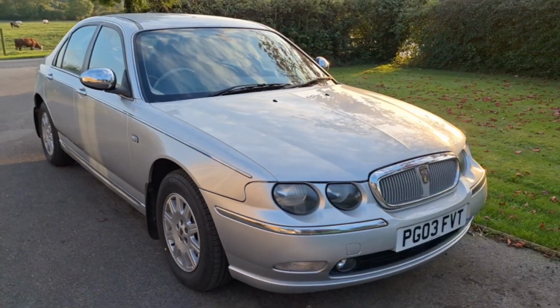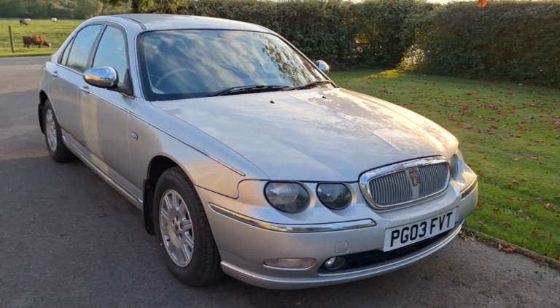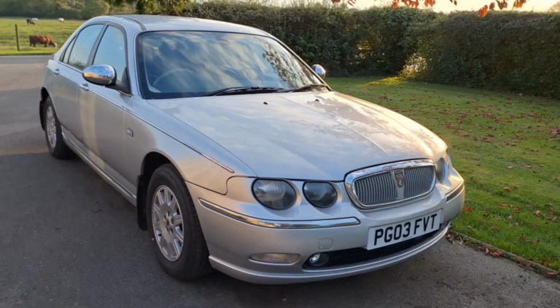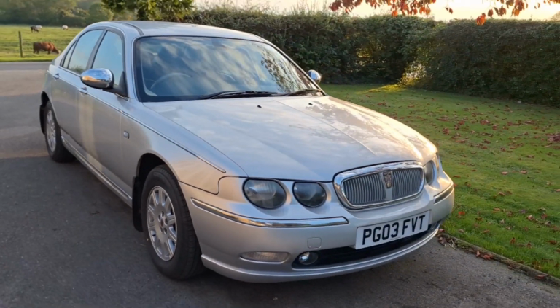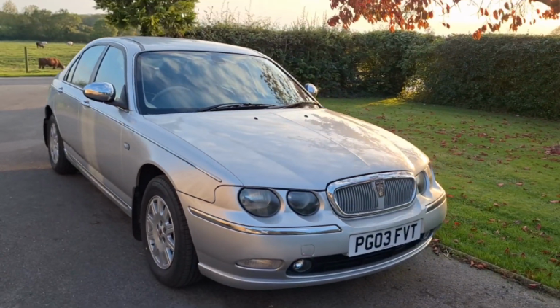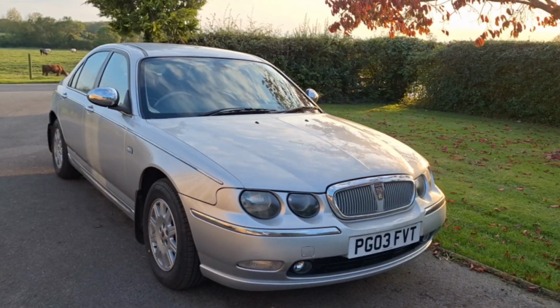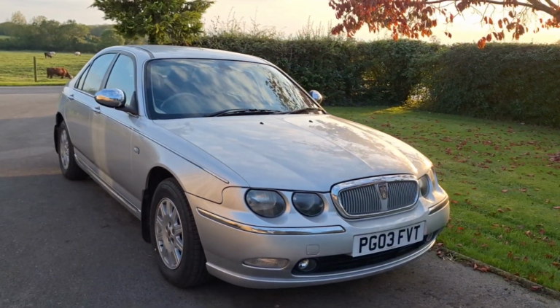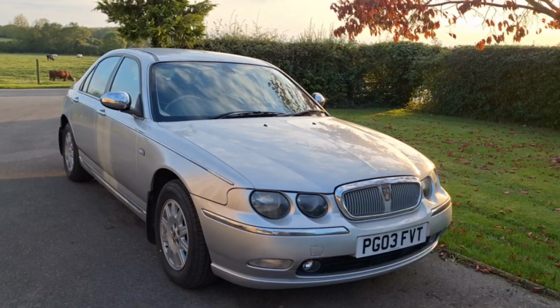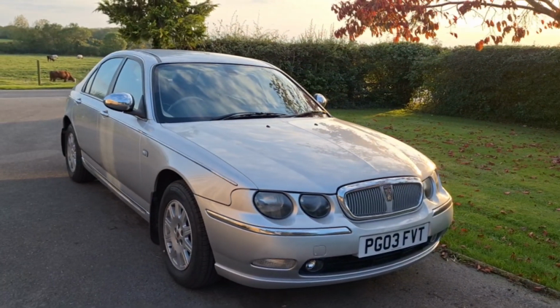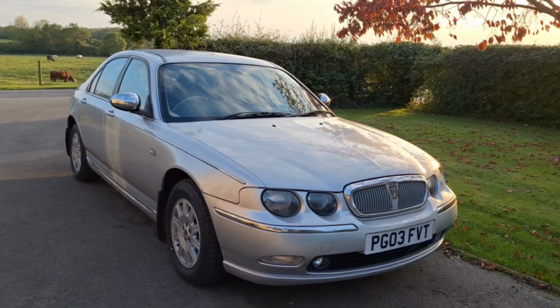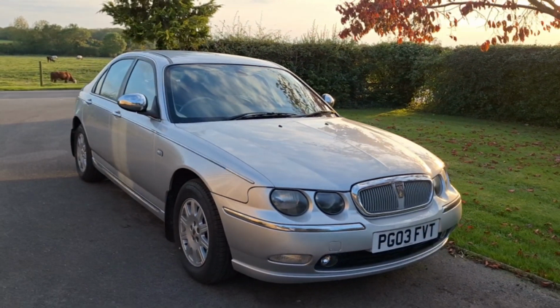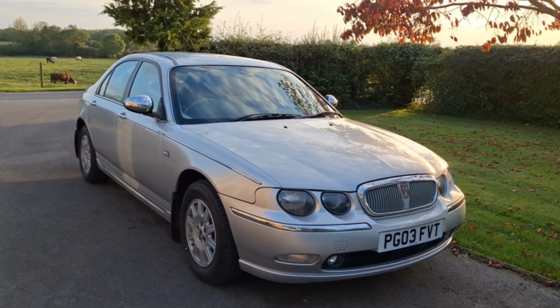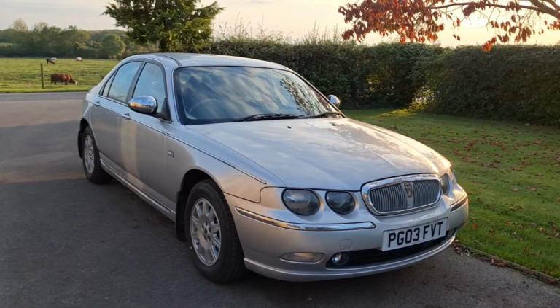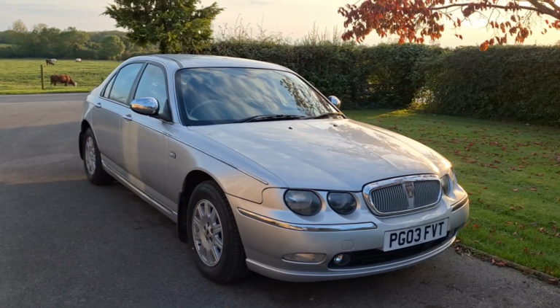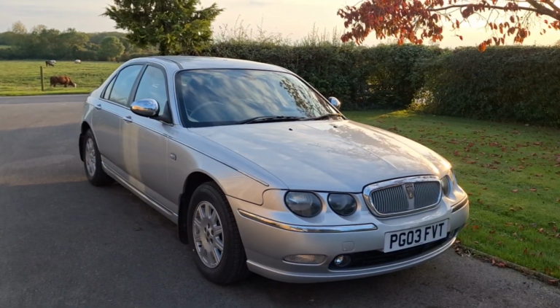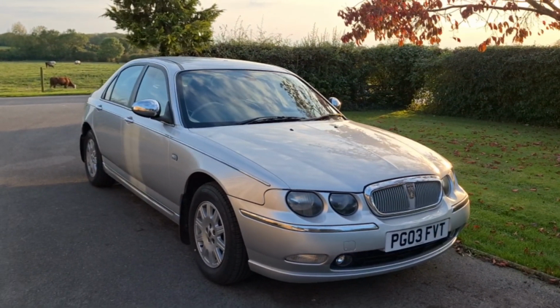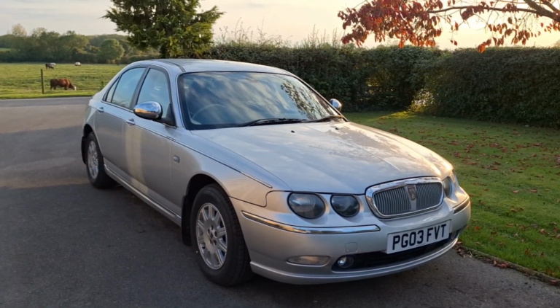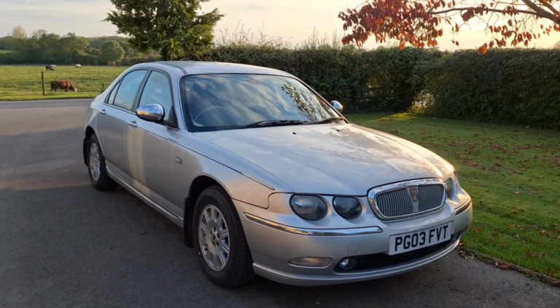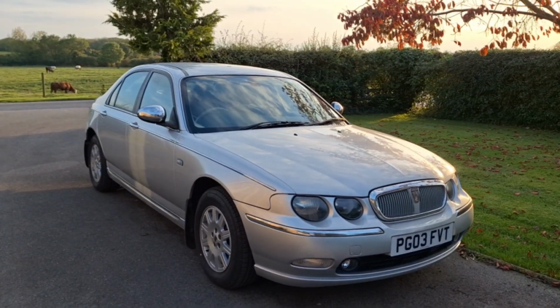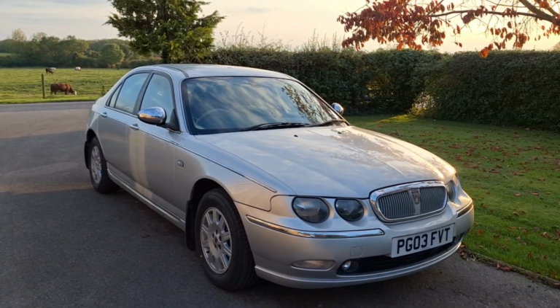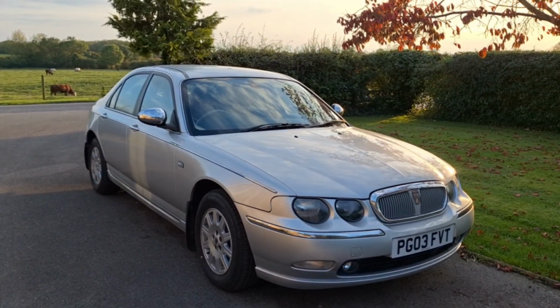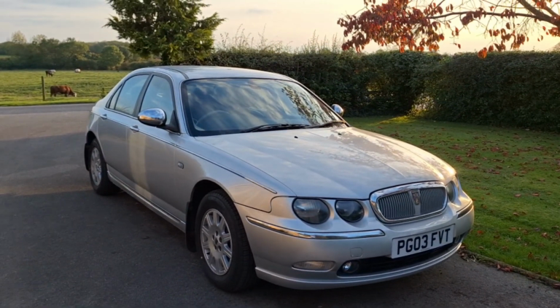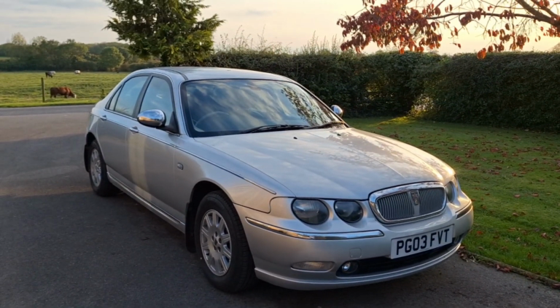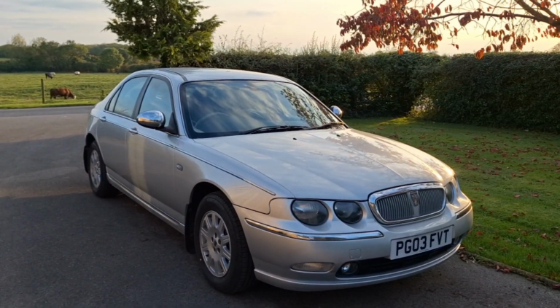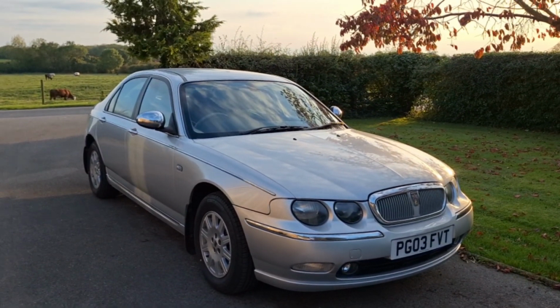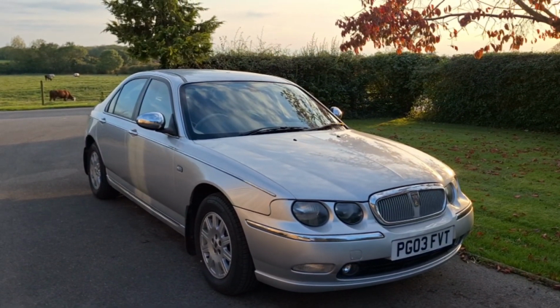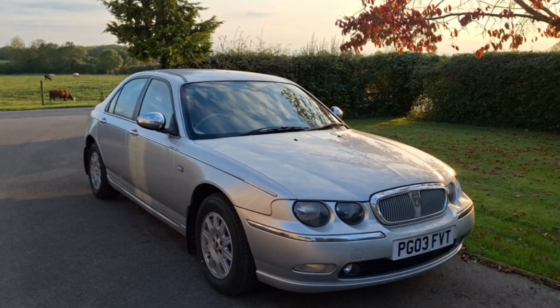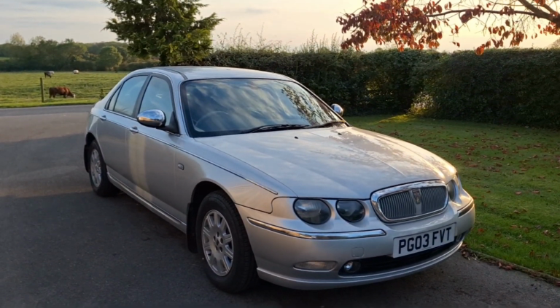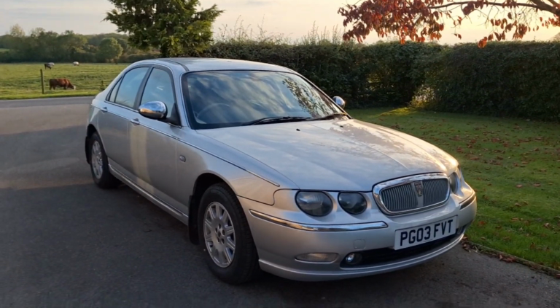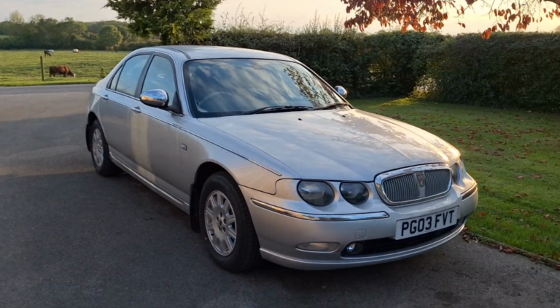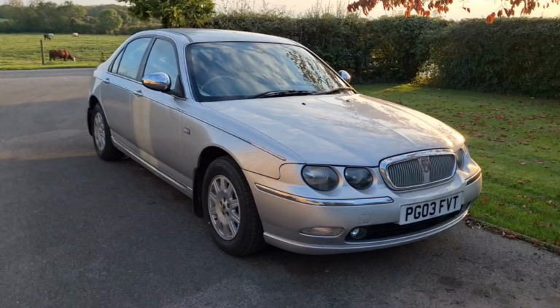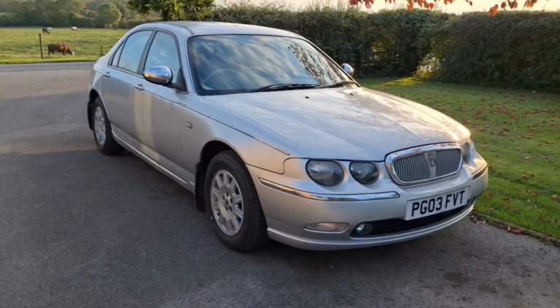I've done about 80 miles or so in it — no issues at all. Brakes have cleaned up nicely.